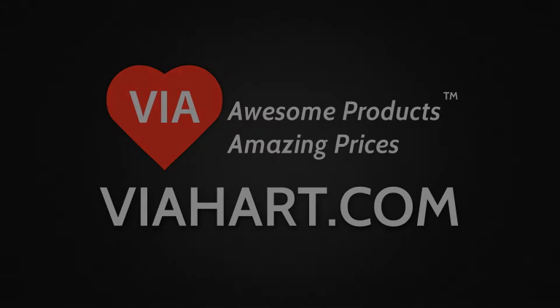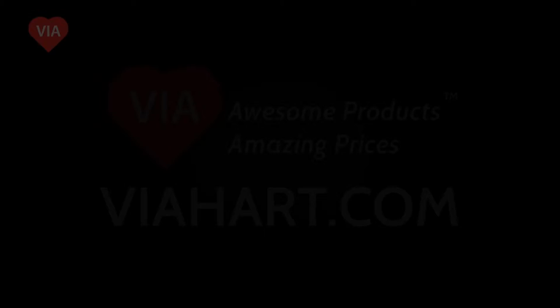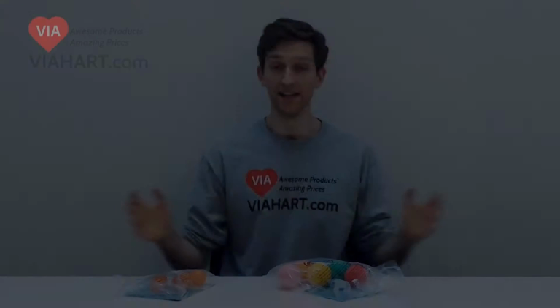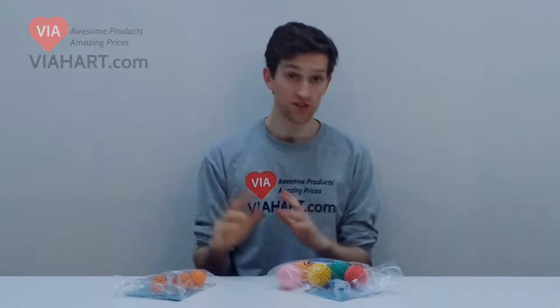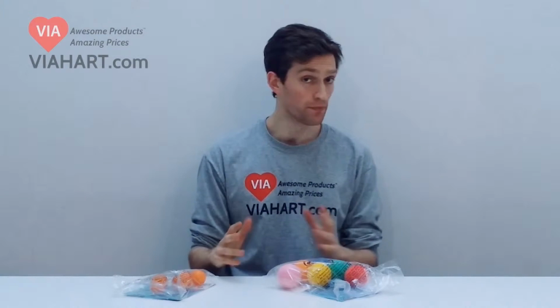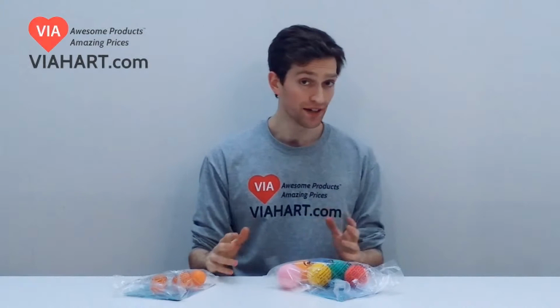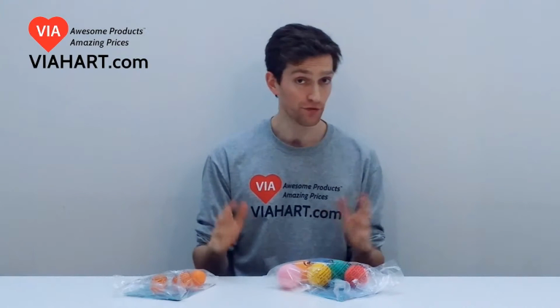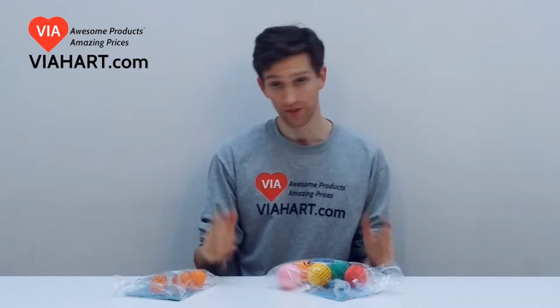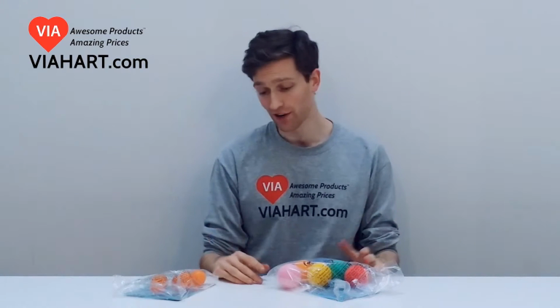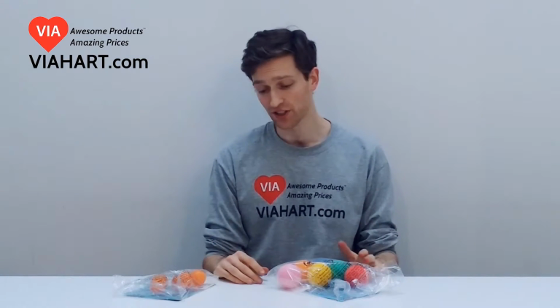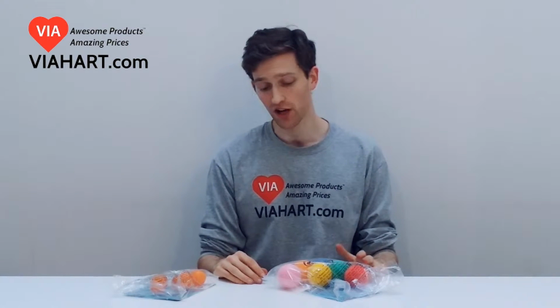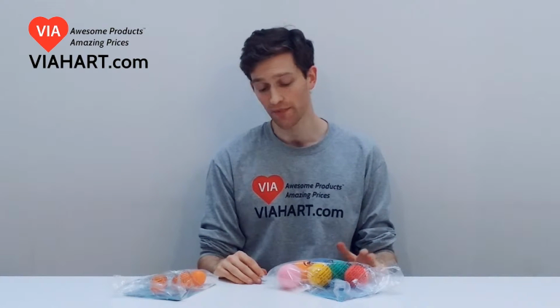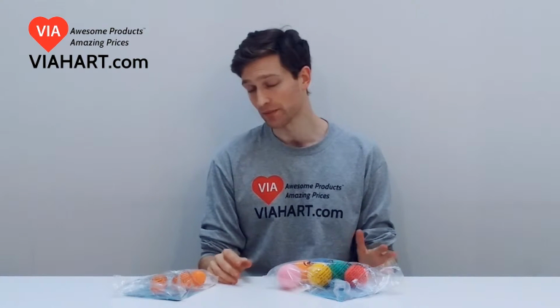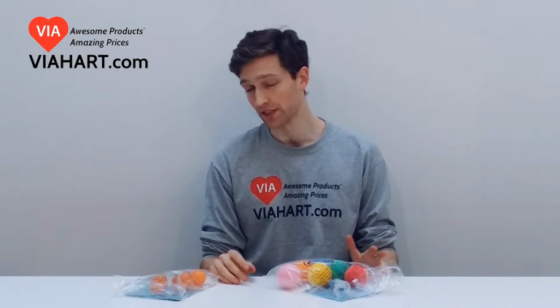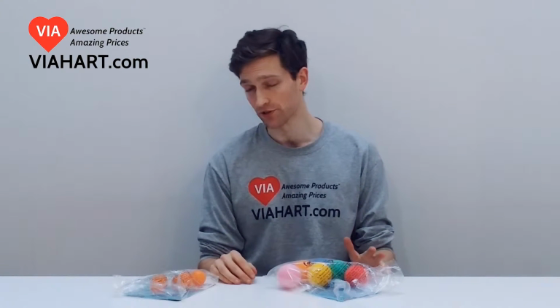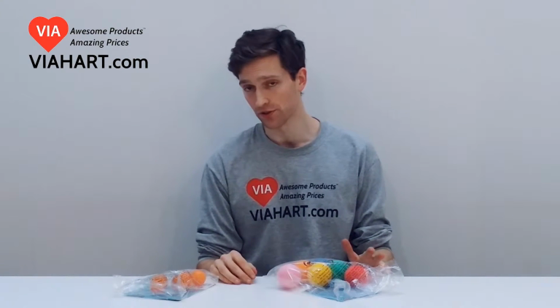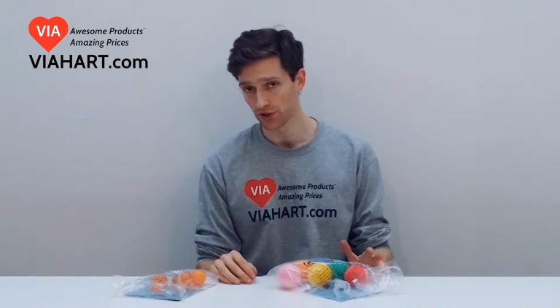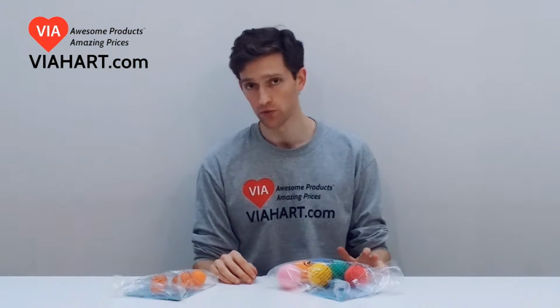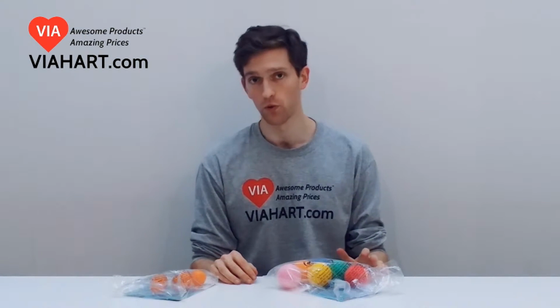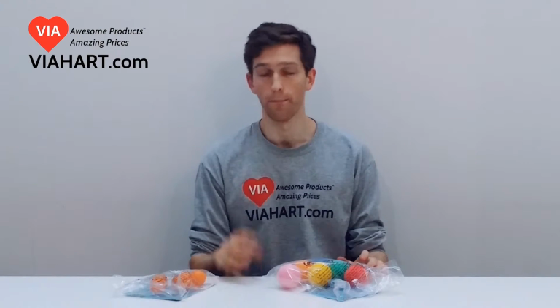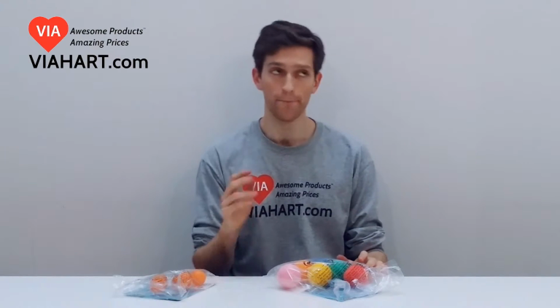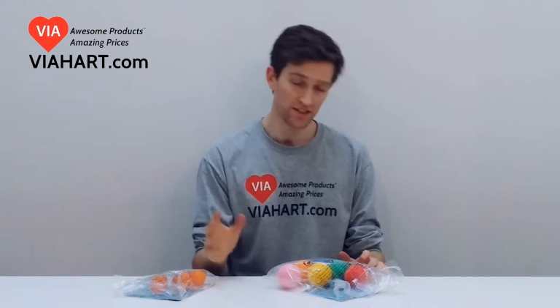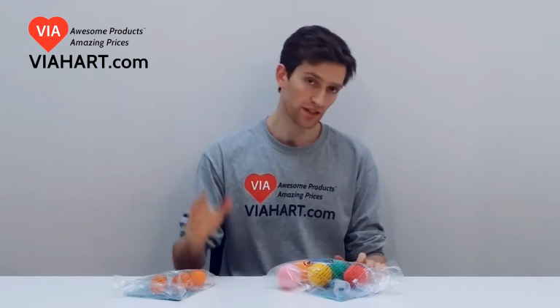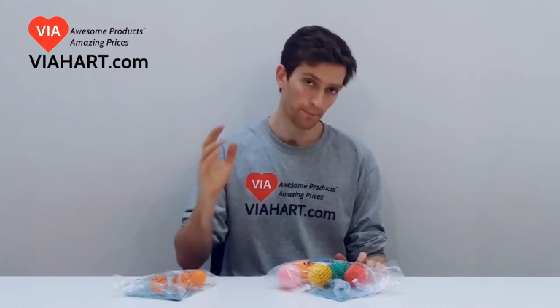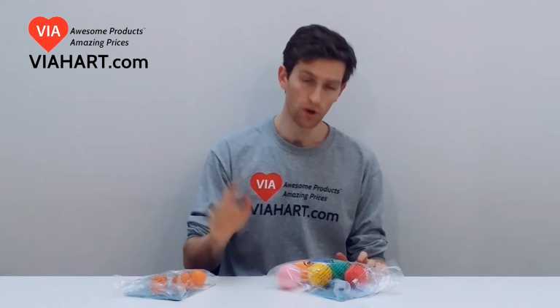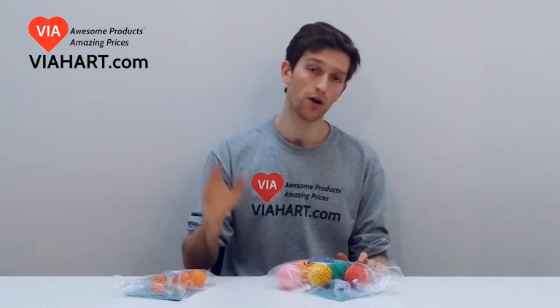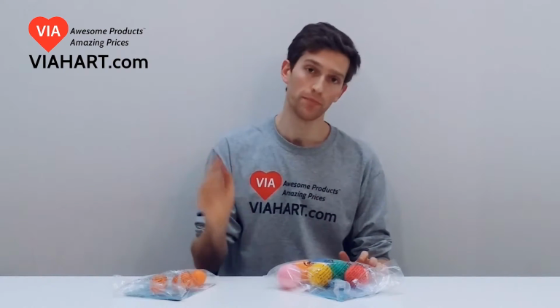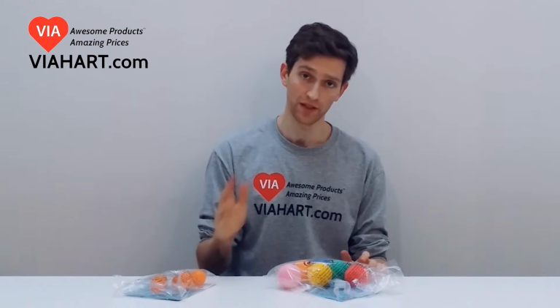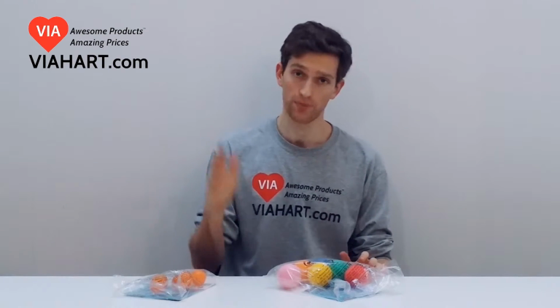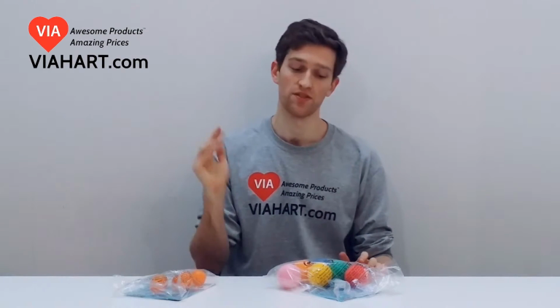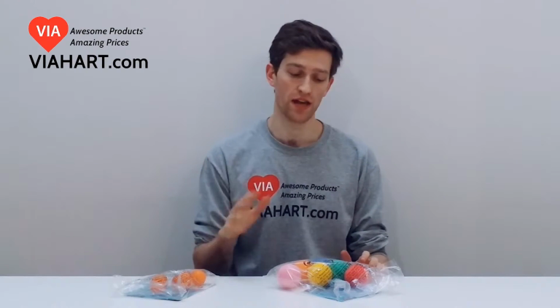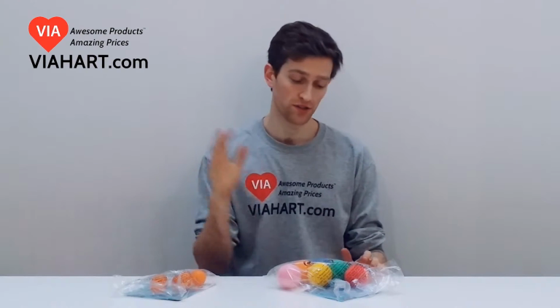Hey, this is Mike from FiveHeart.com, and I'm going to introduce you to our basic ball replacement sets.